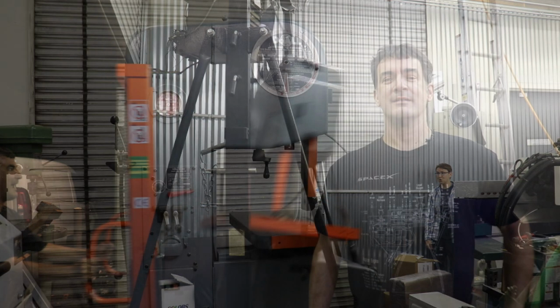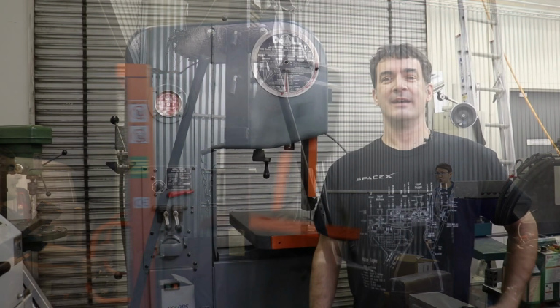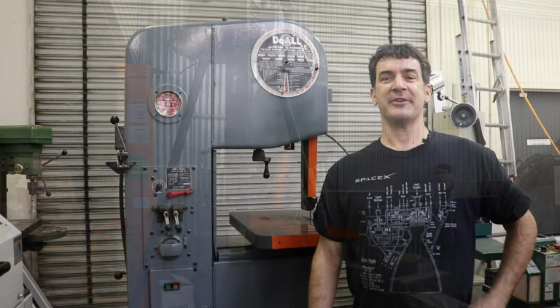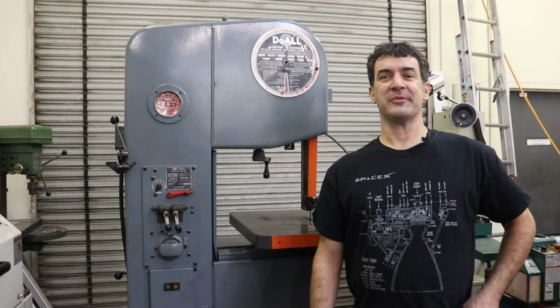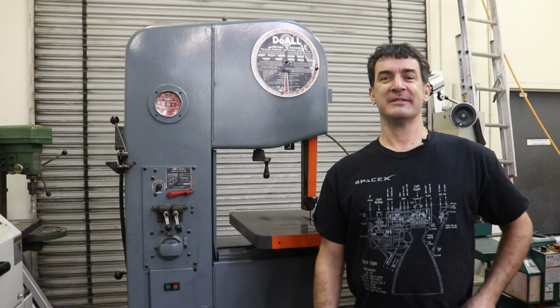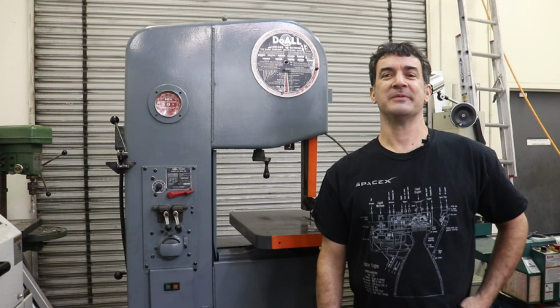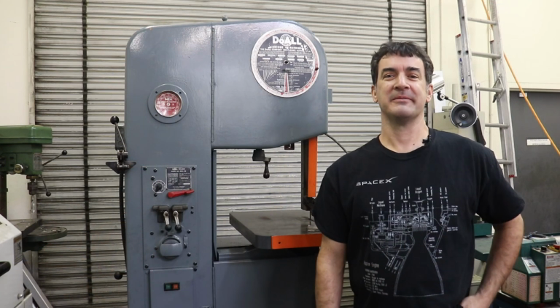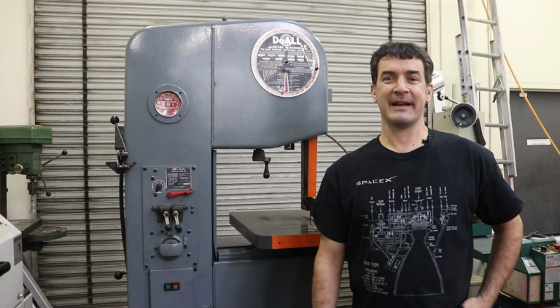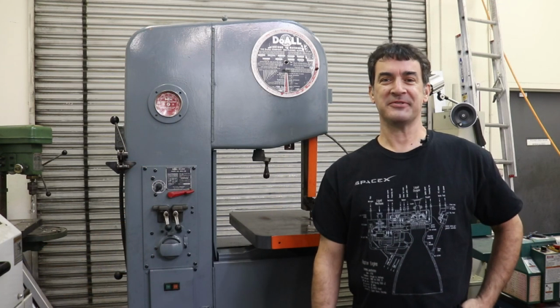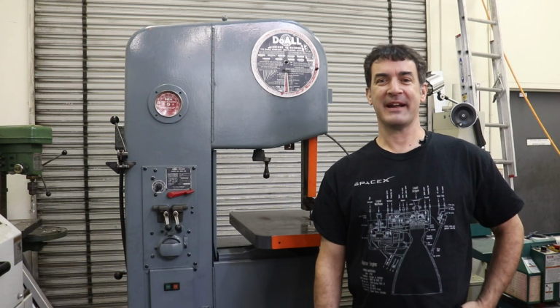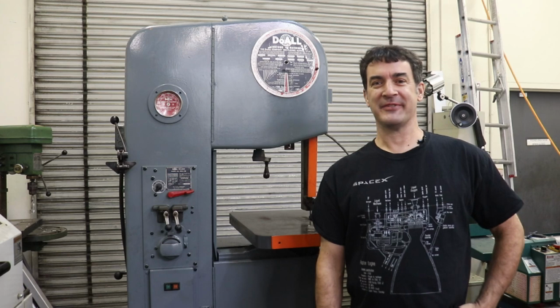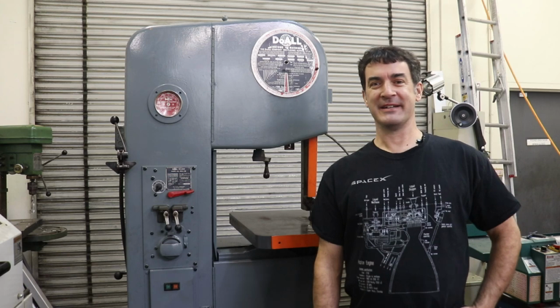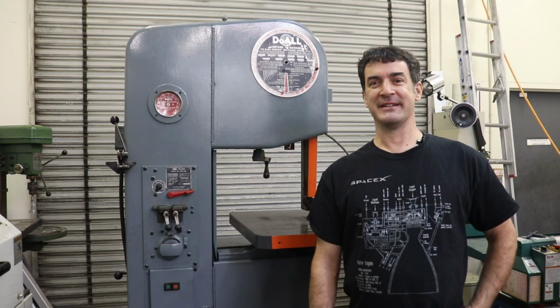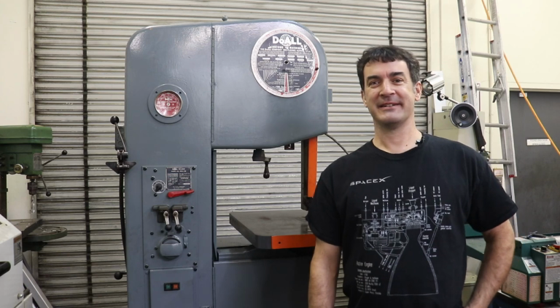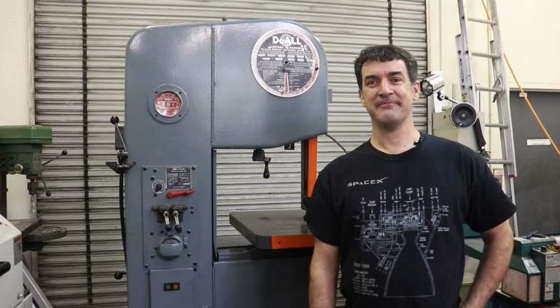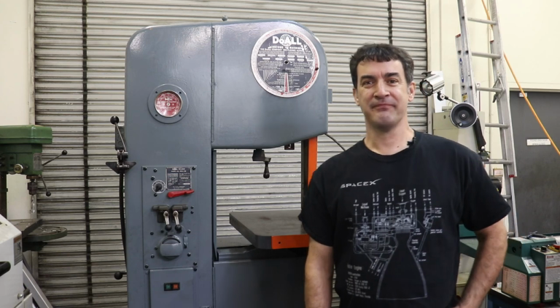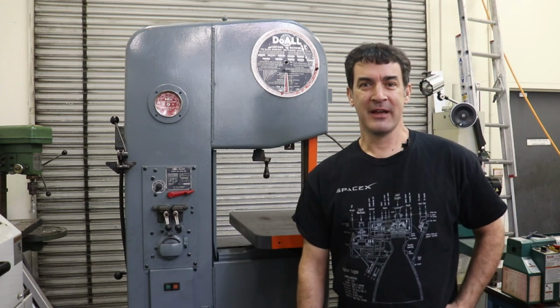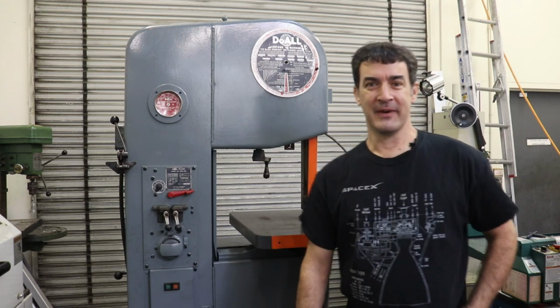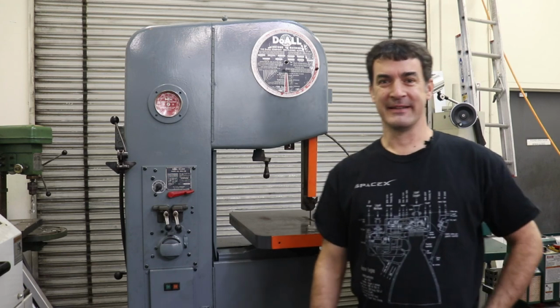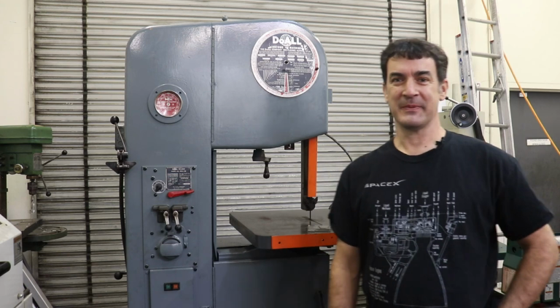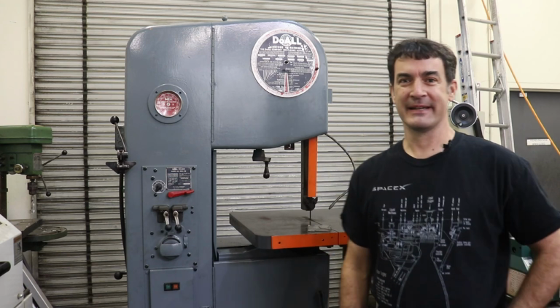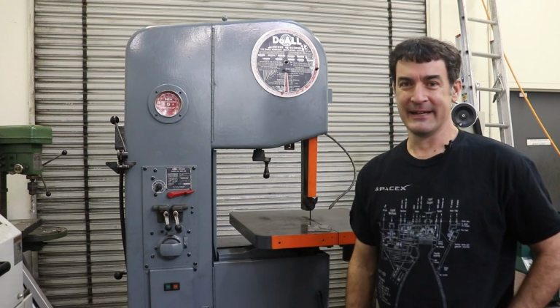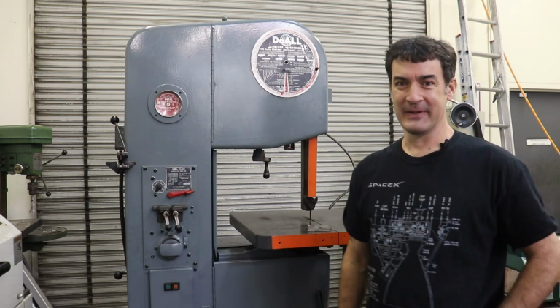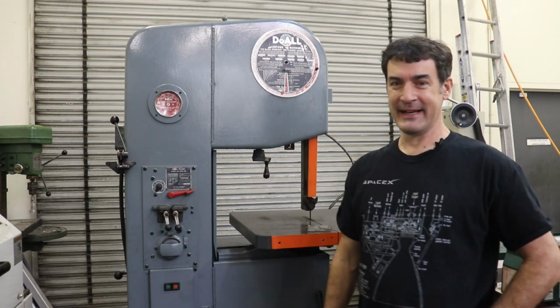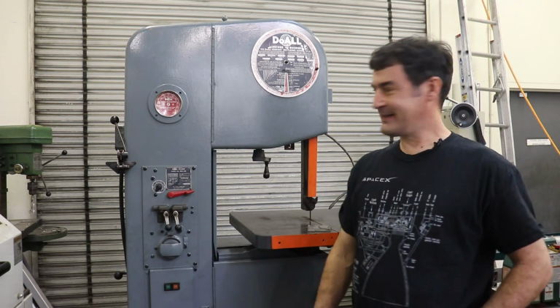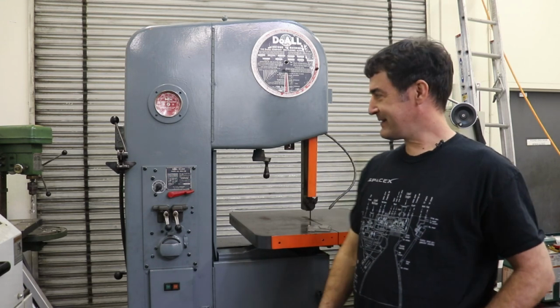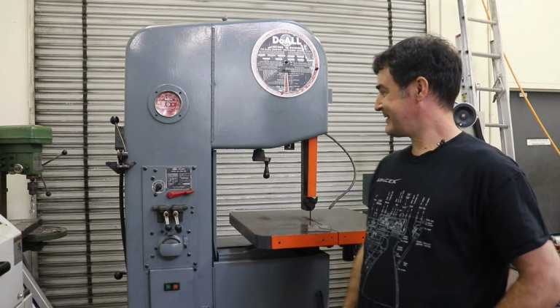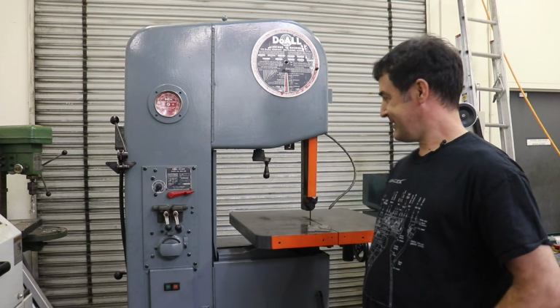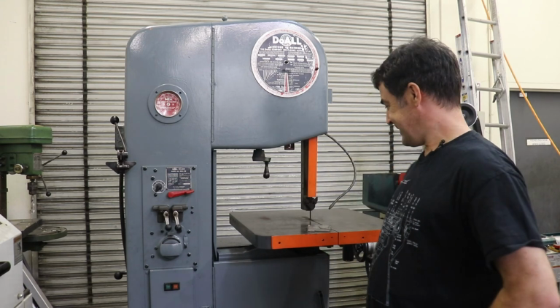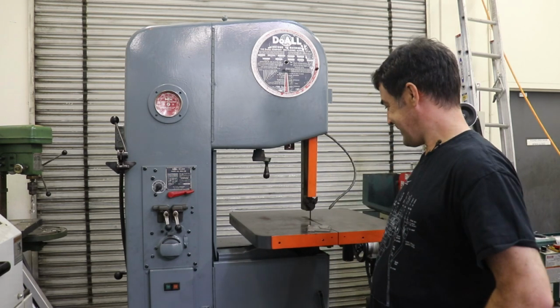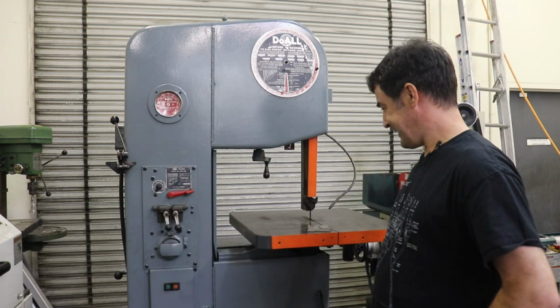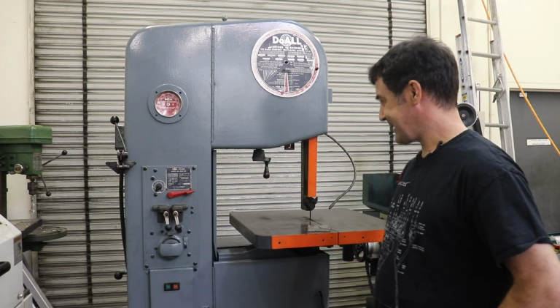Hello everyone, welcome back to Dragonfly Engineering. Well, this week I went ahead and did a thing.